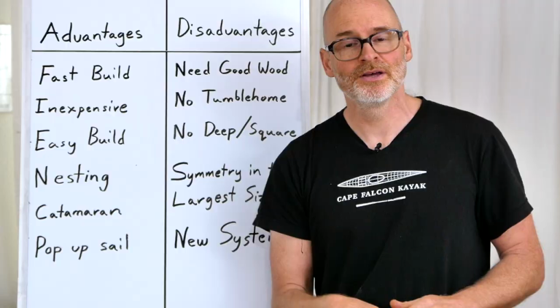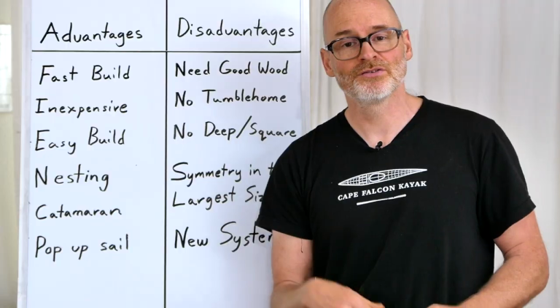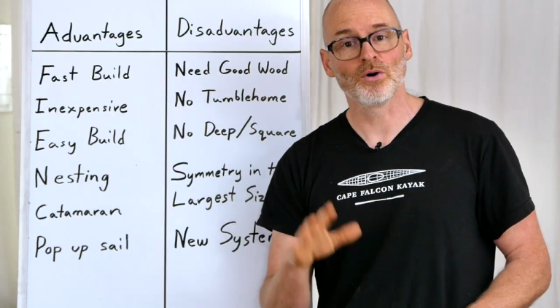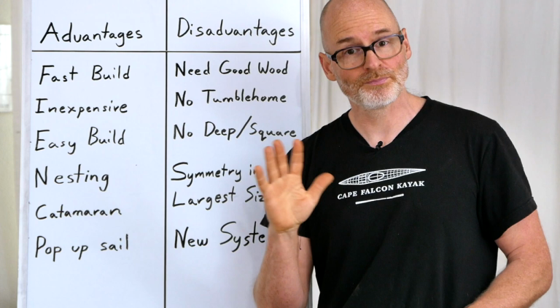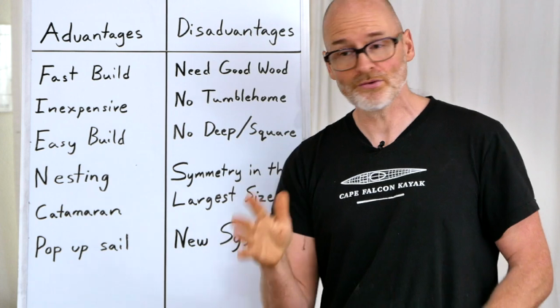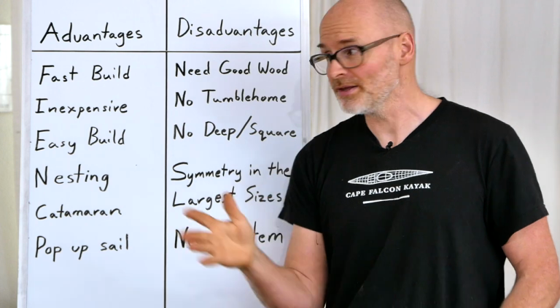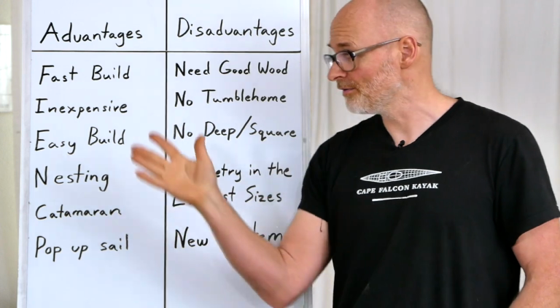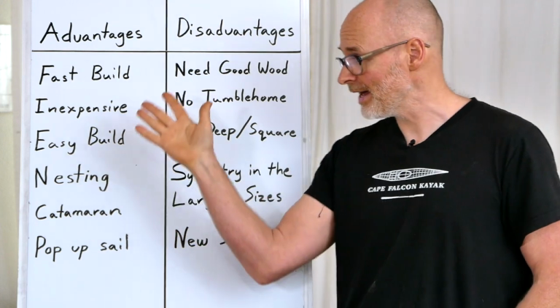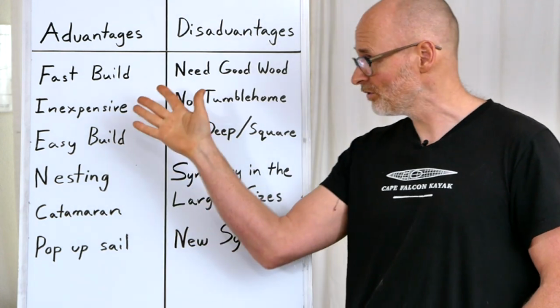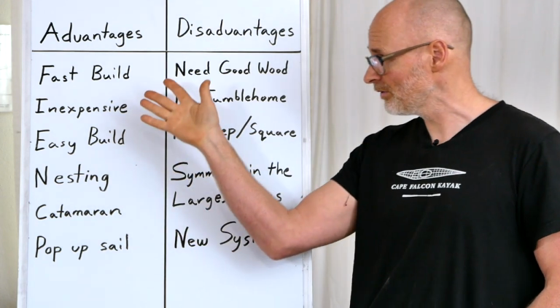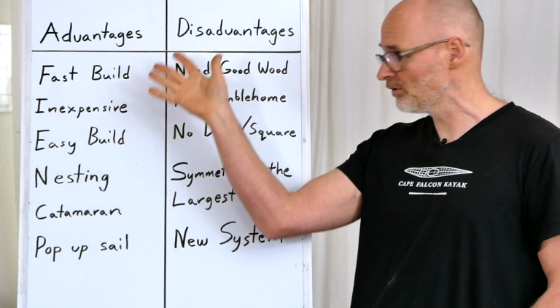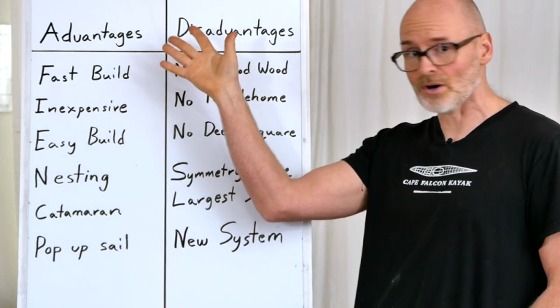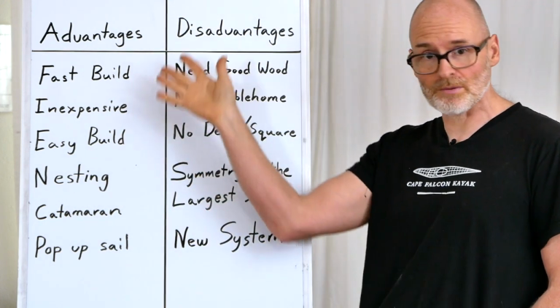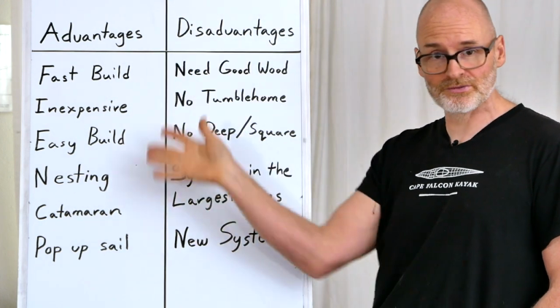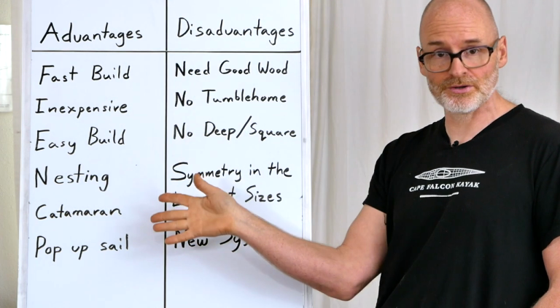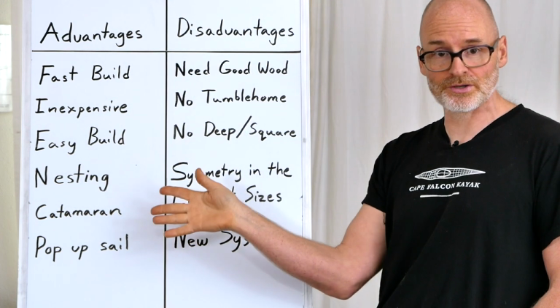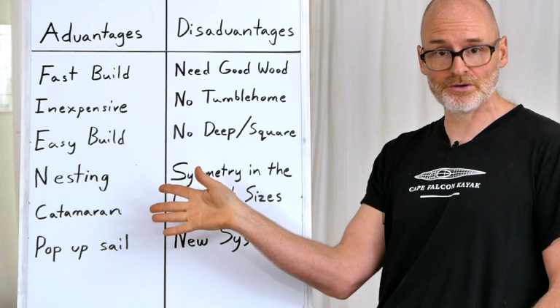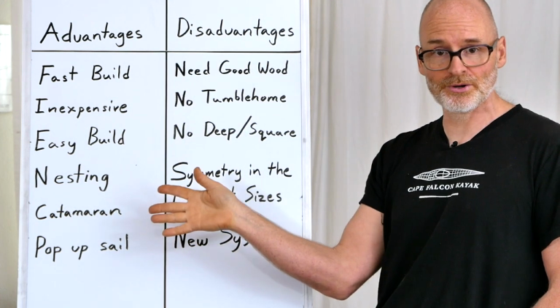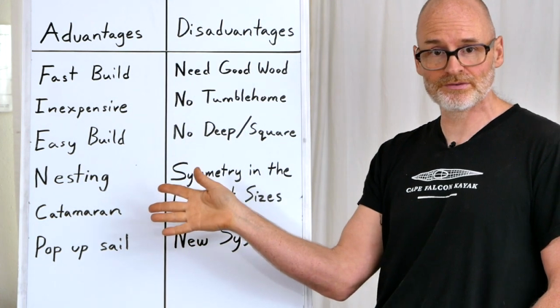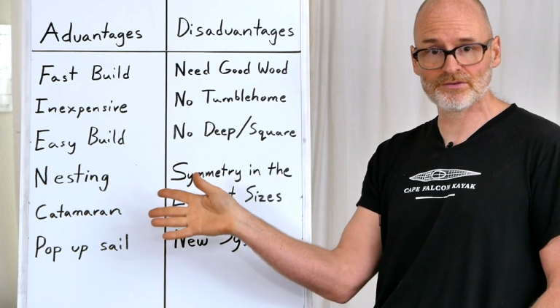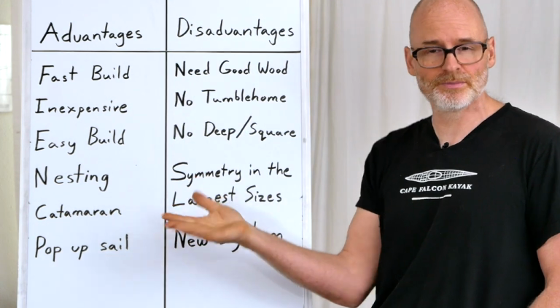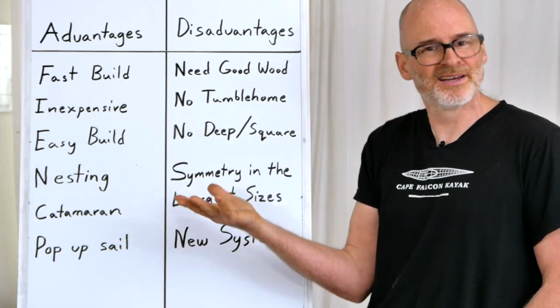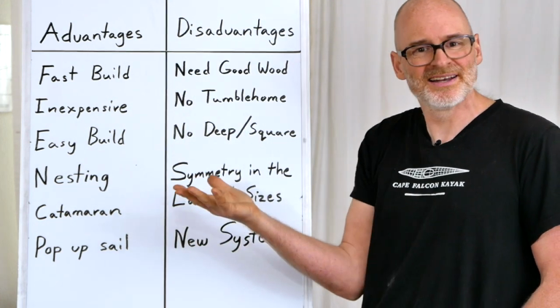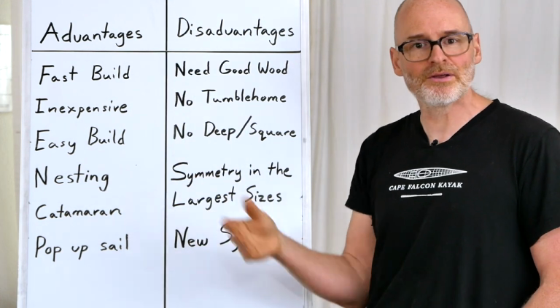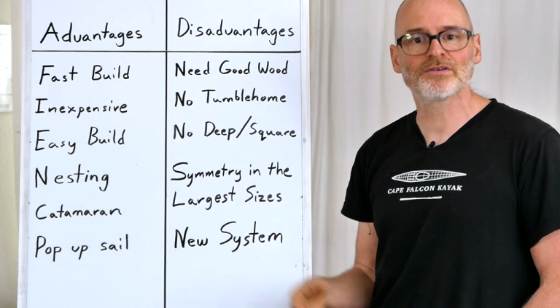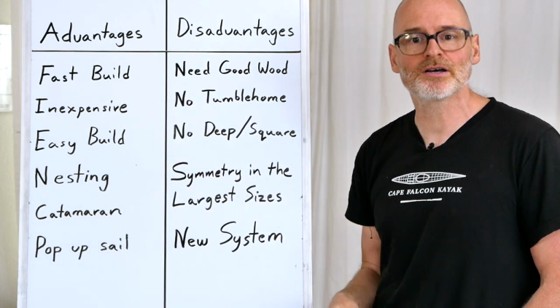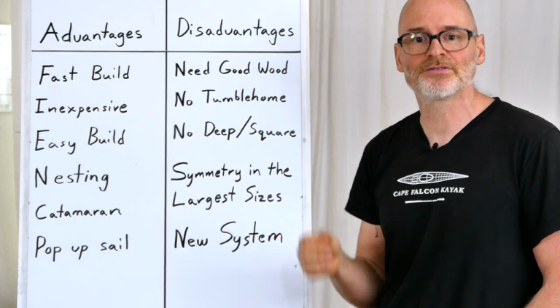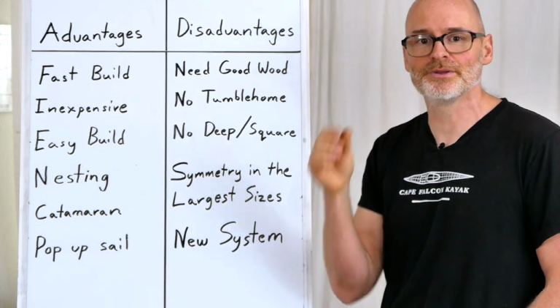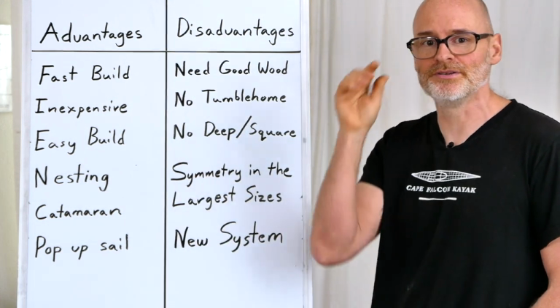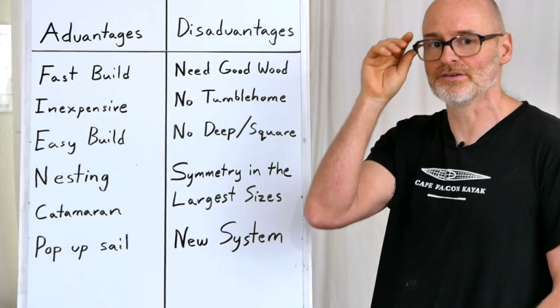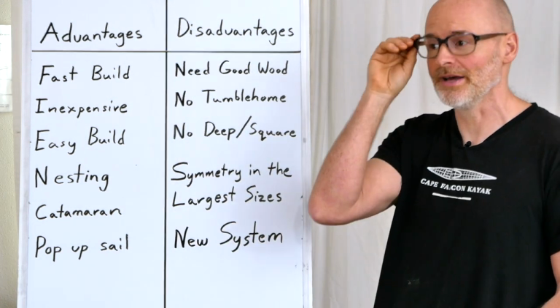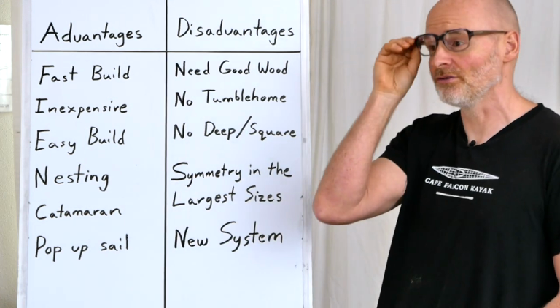Those are the advantages to our canoe building system. Now let's talk about some of the disadvantages.